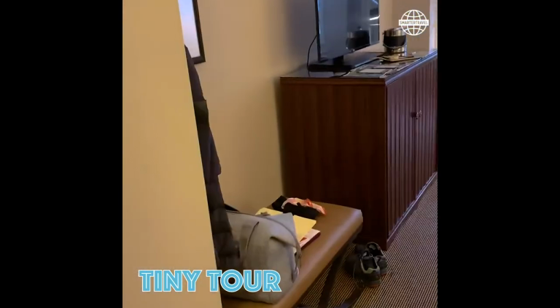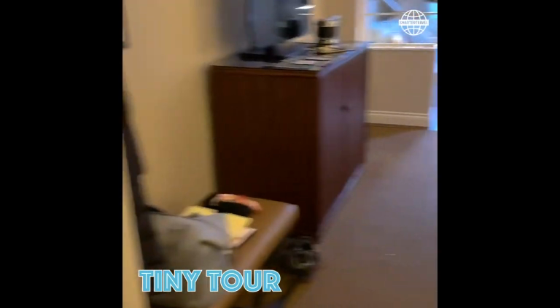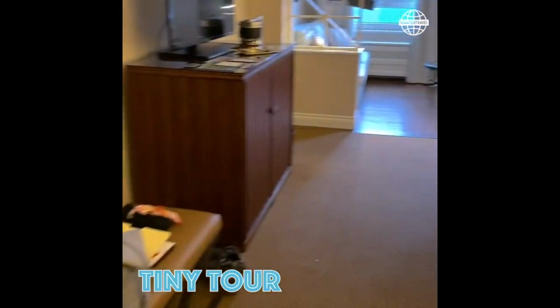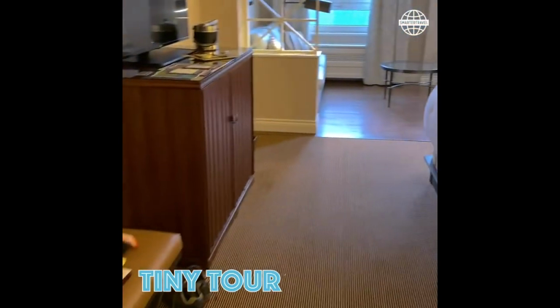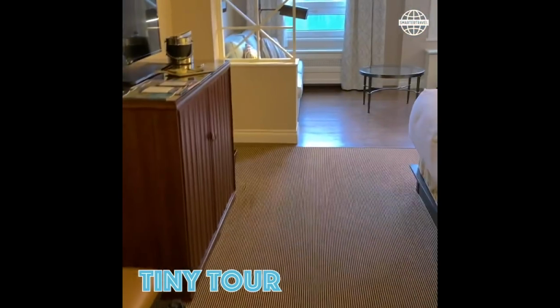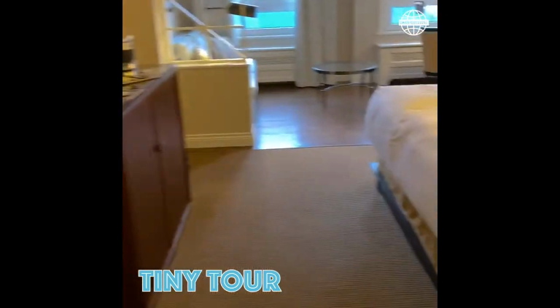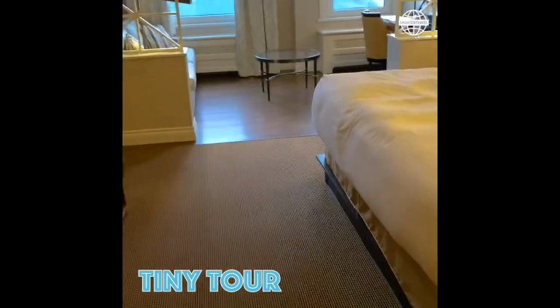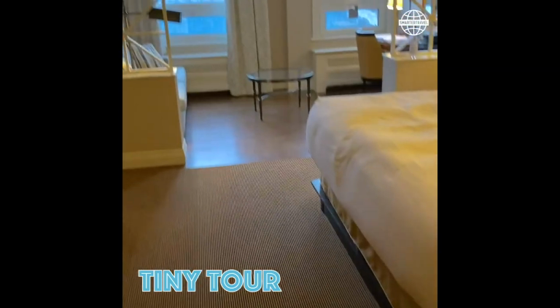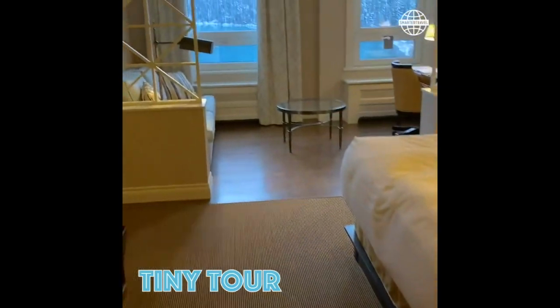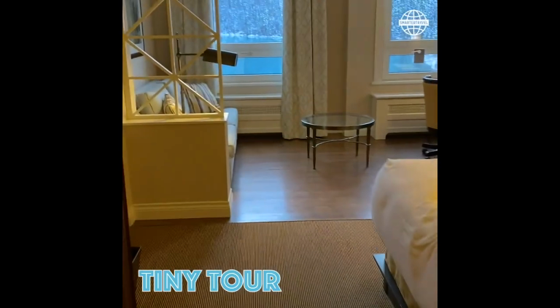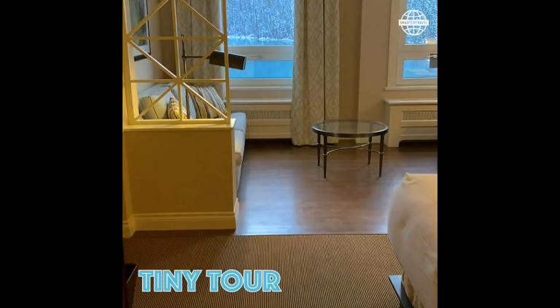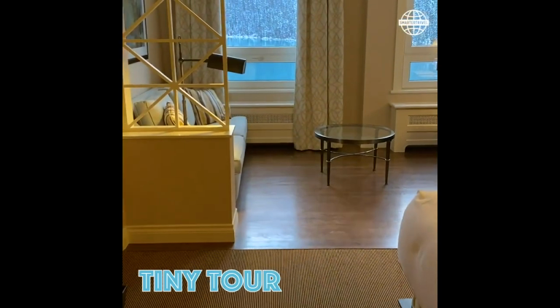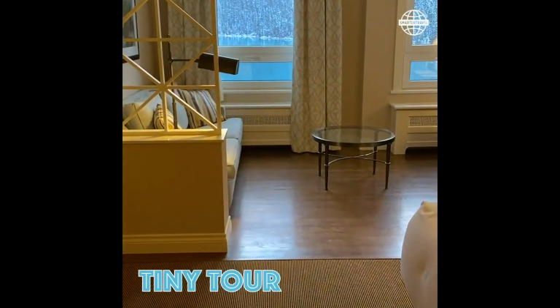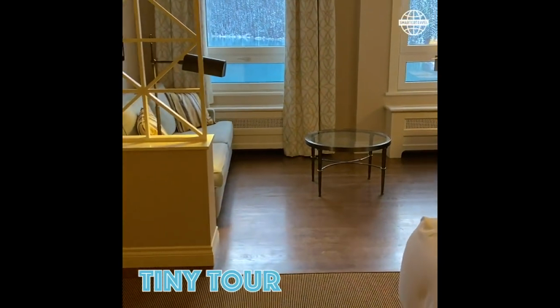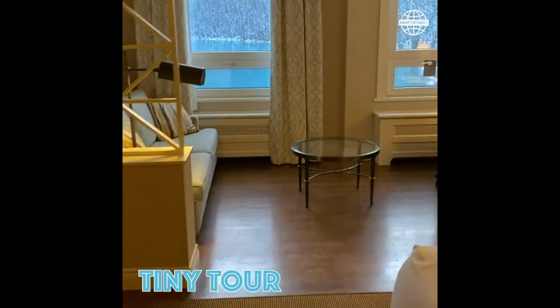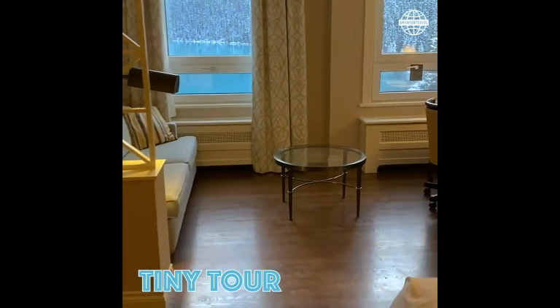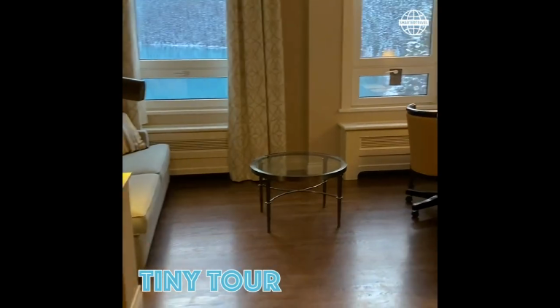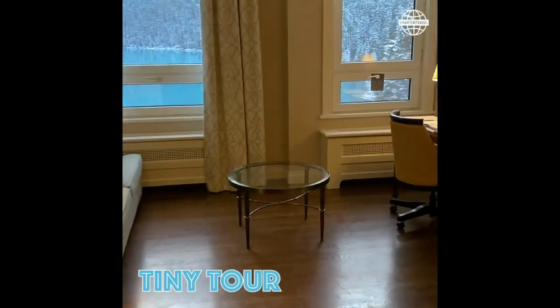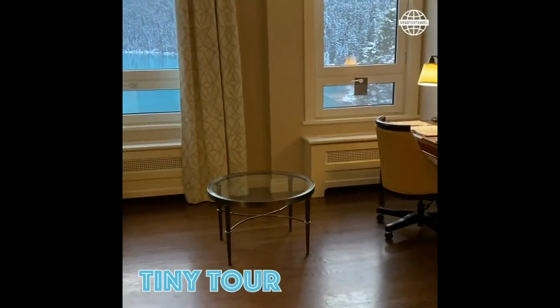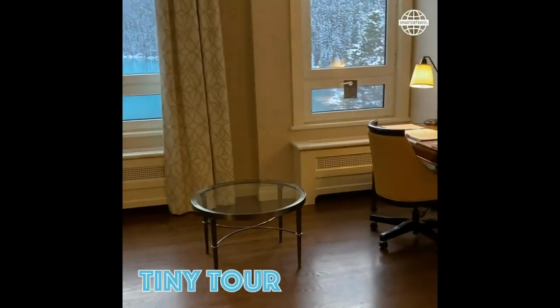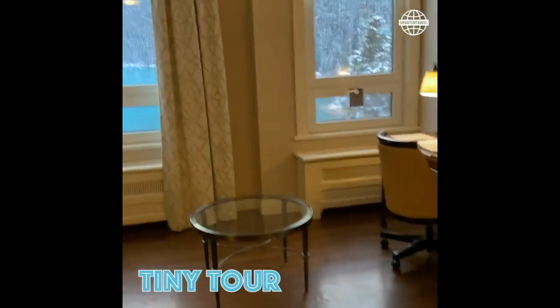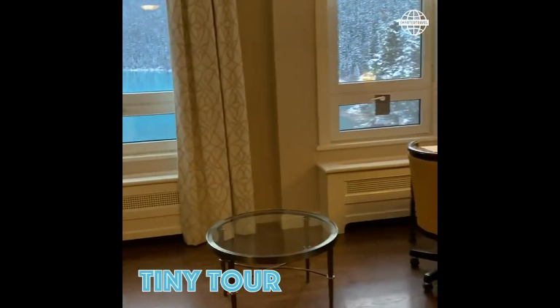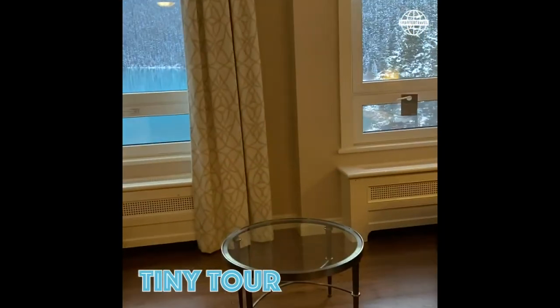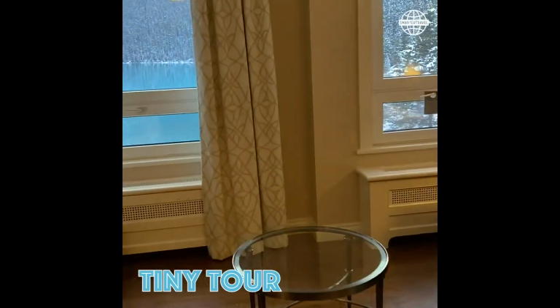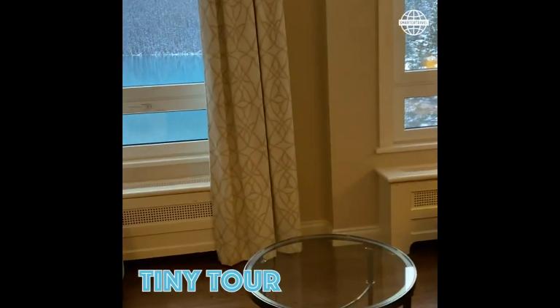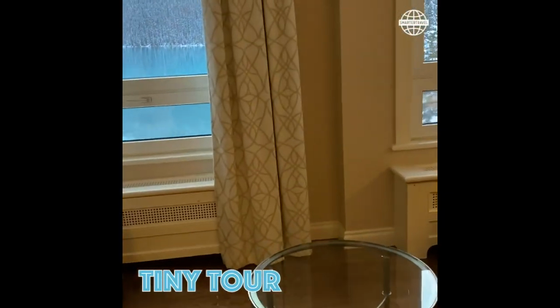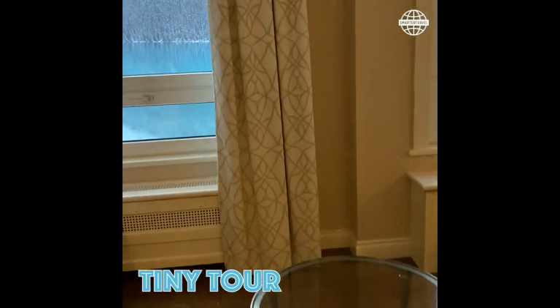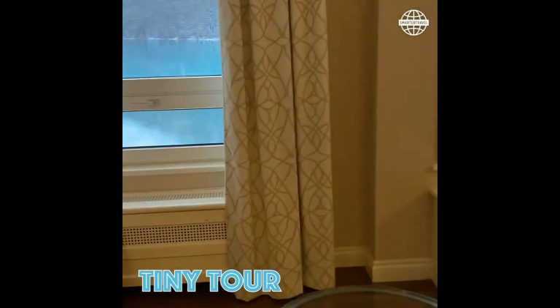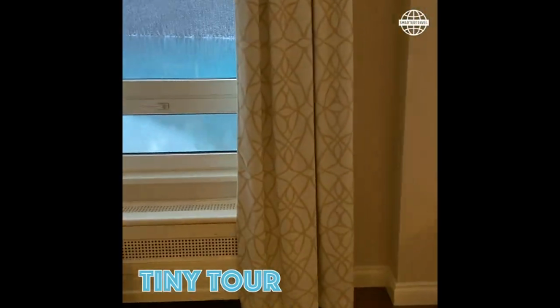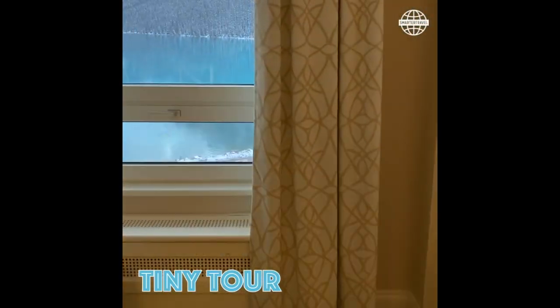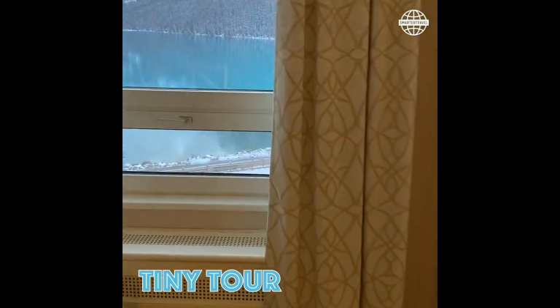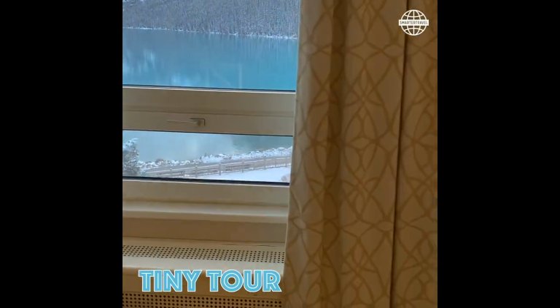Thanks for following along. We'll give you one last view of the beautiful lake.